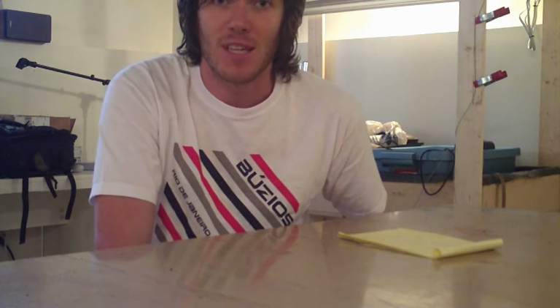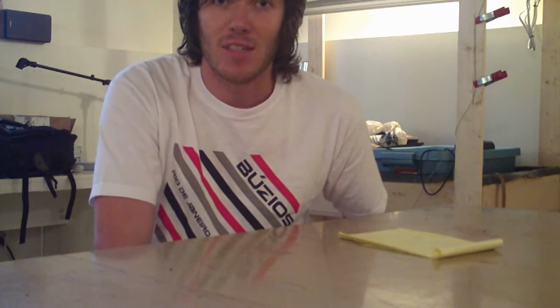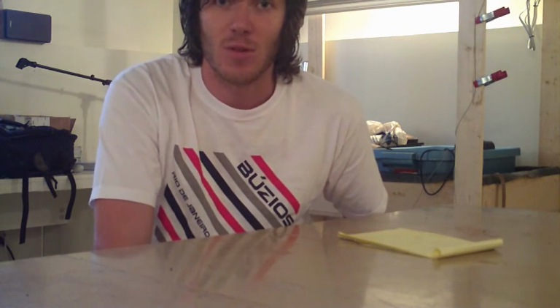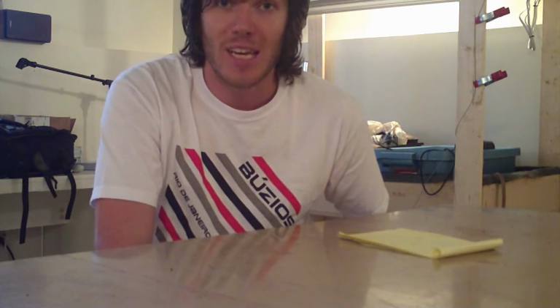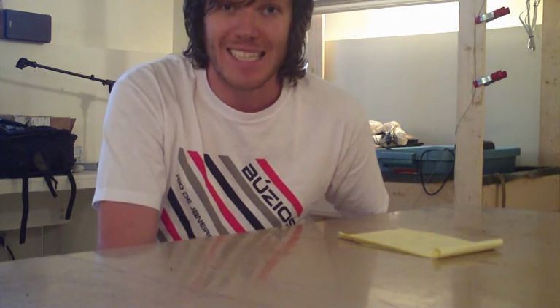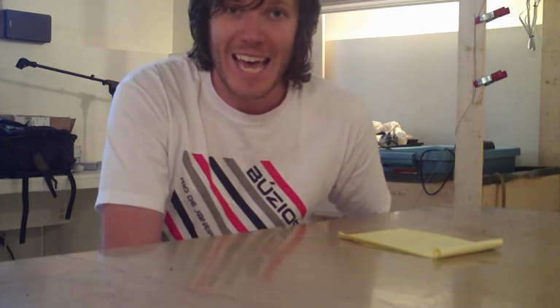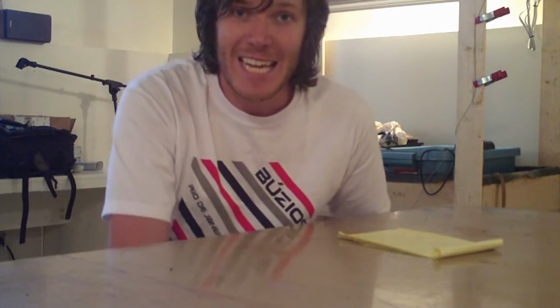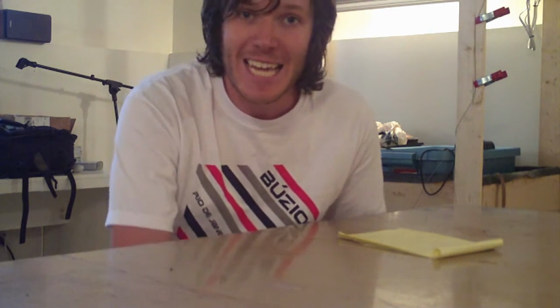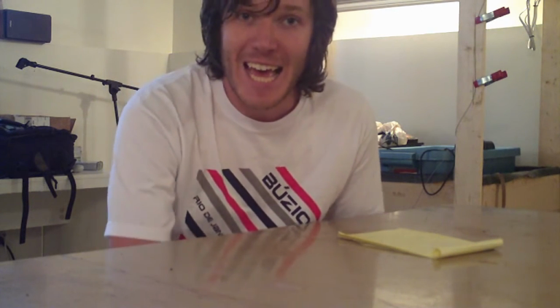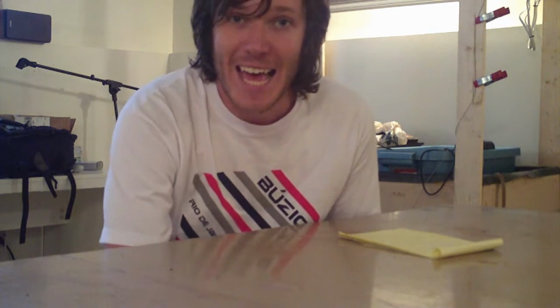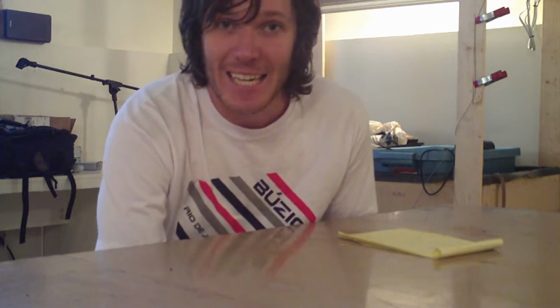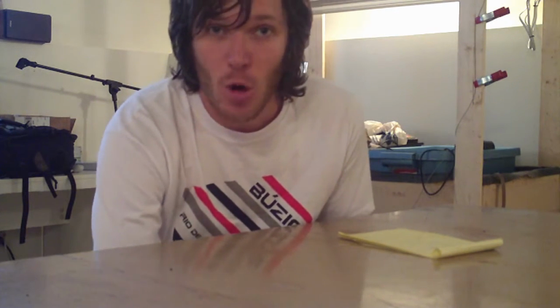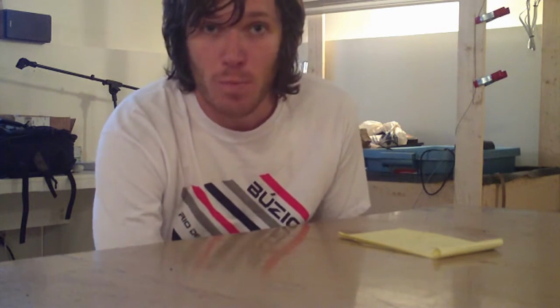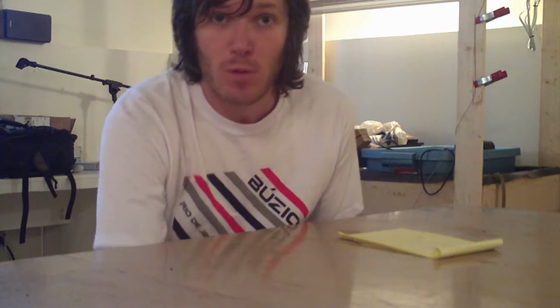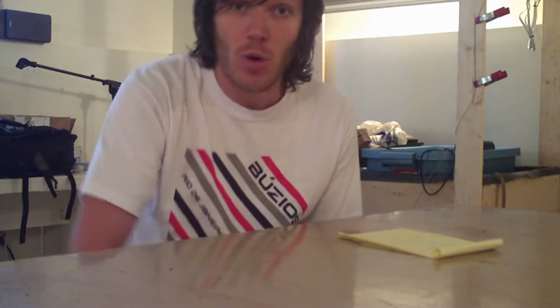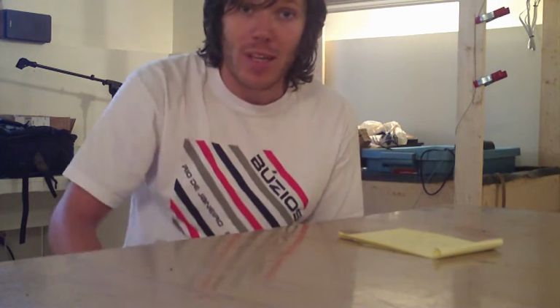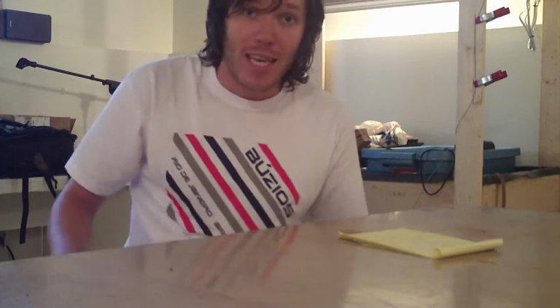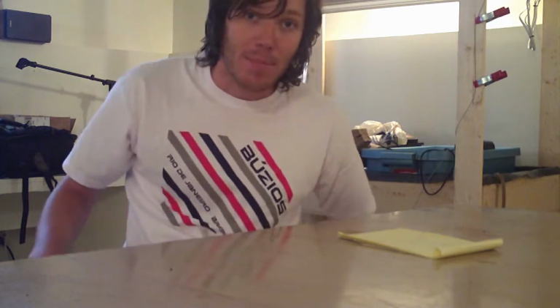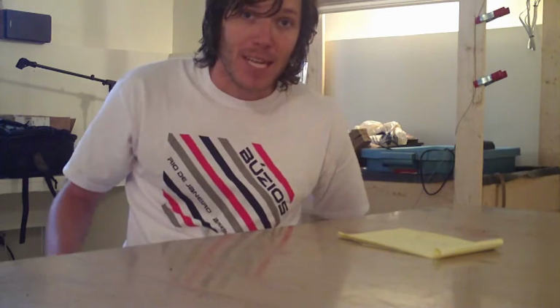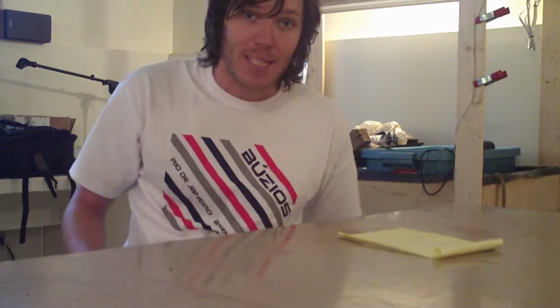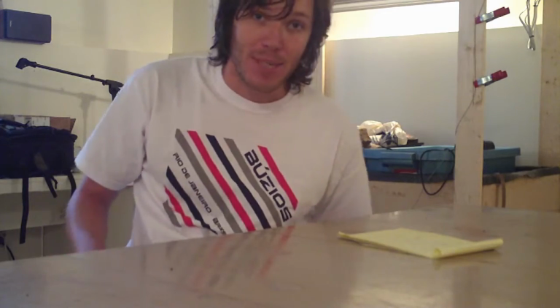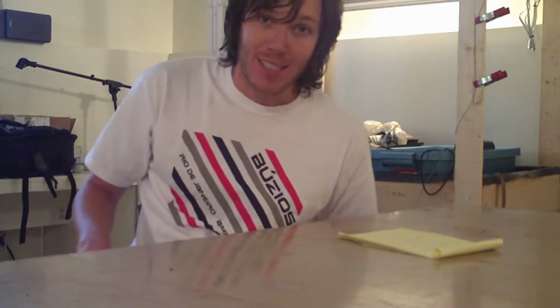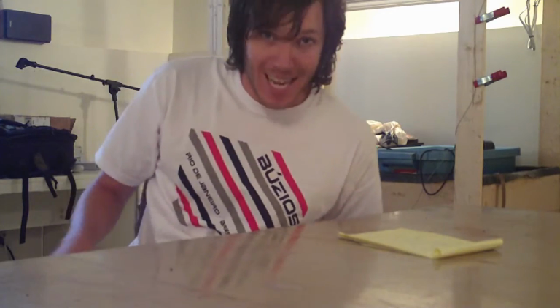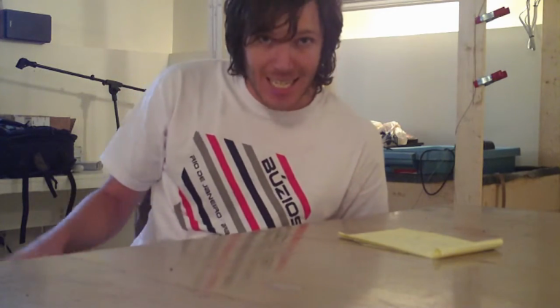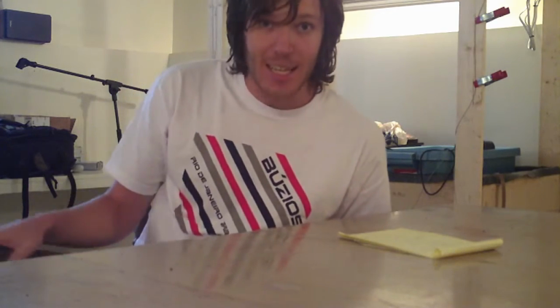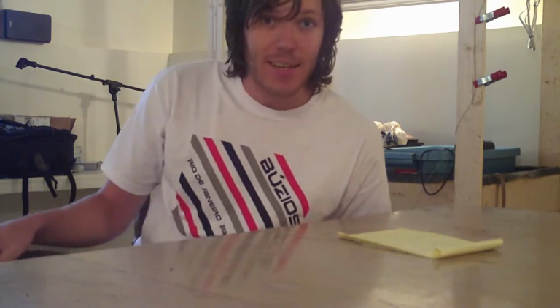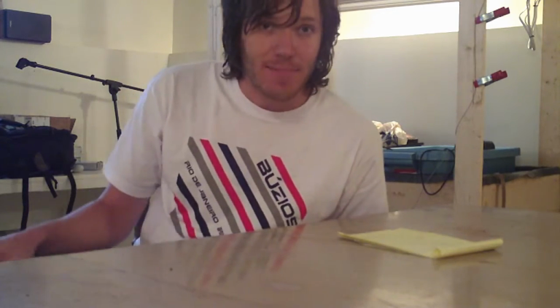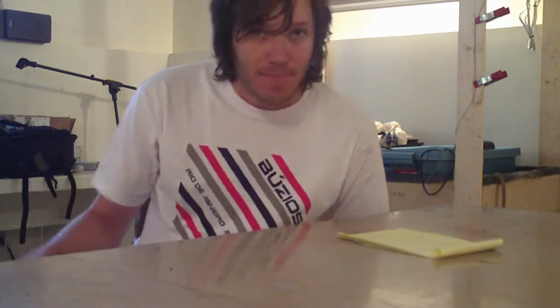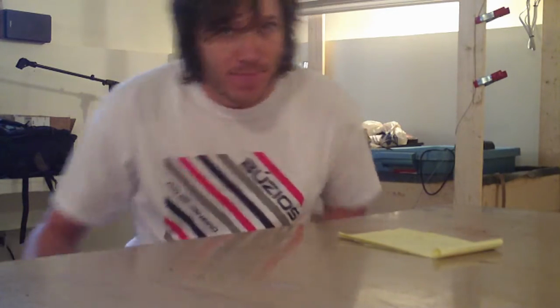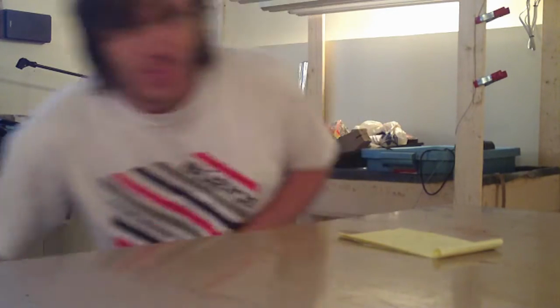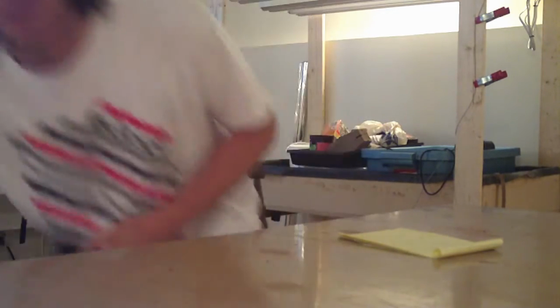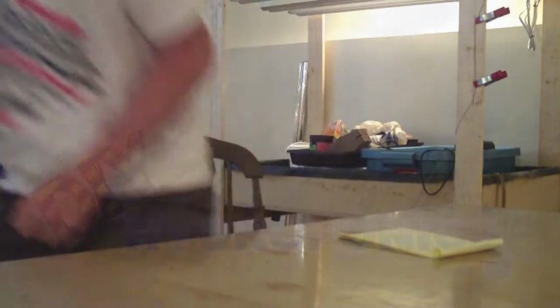Thanks again, and I hope you enjoy the update.